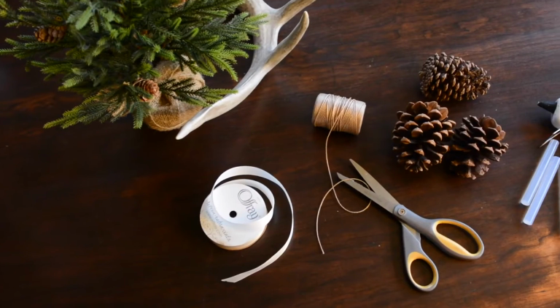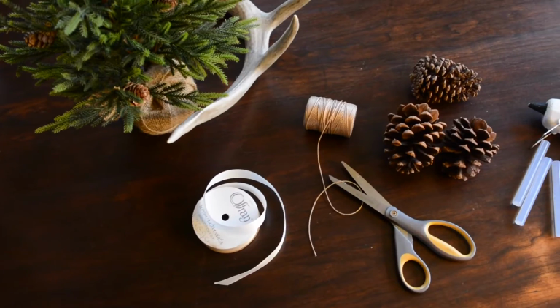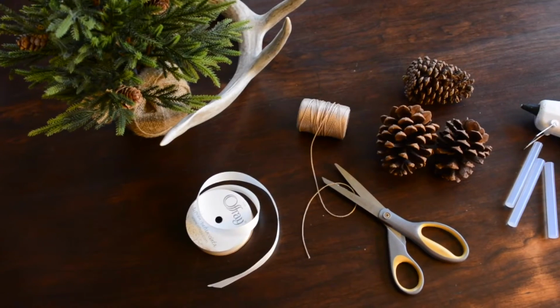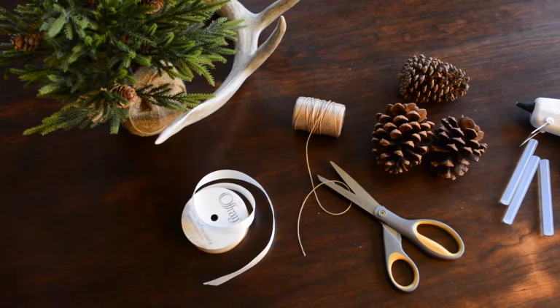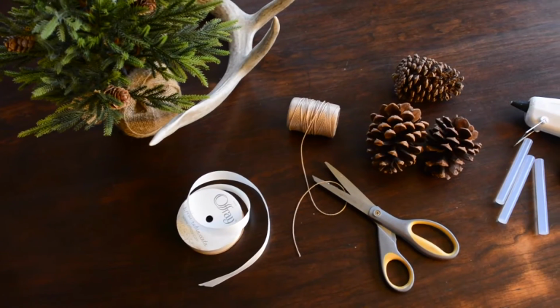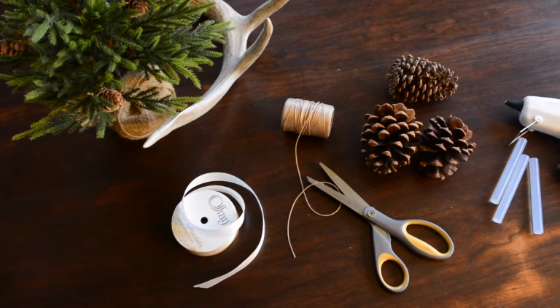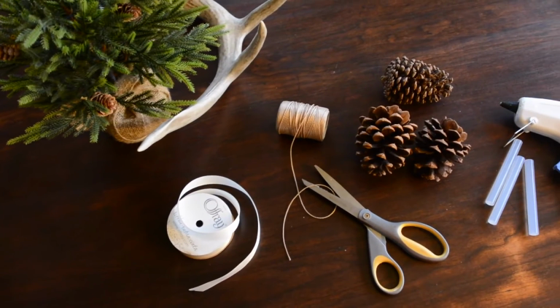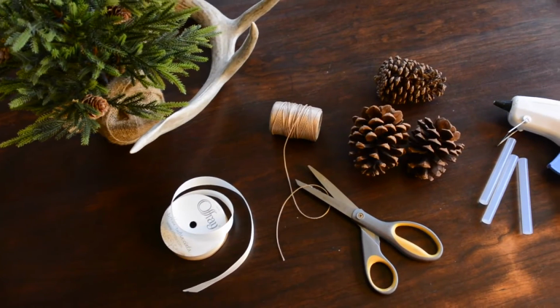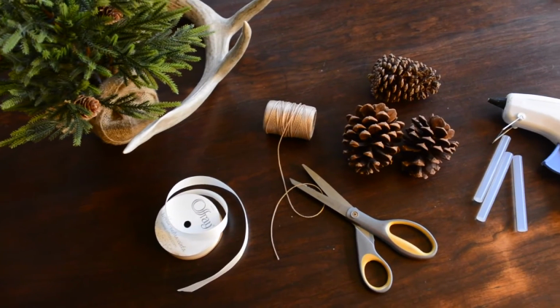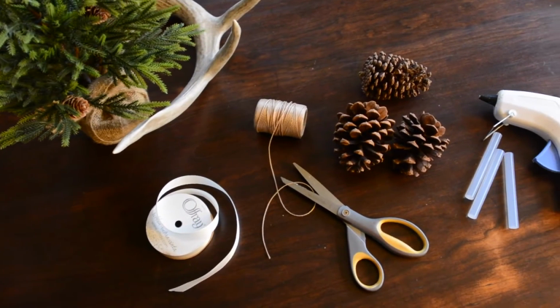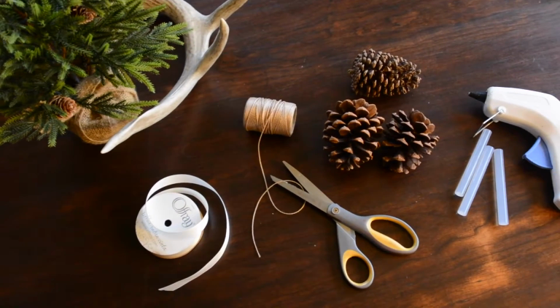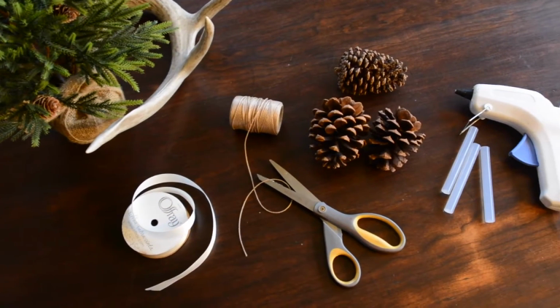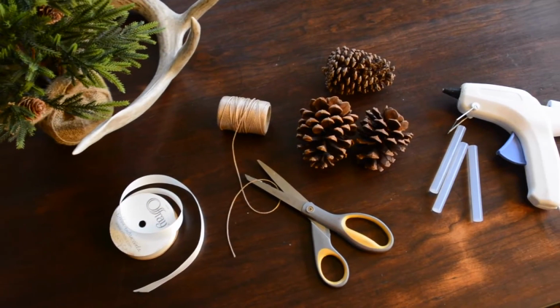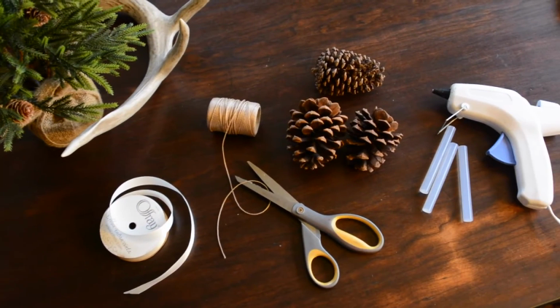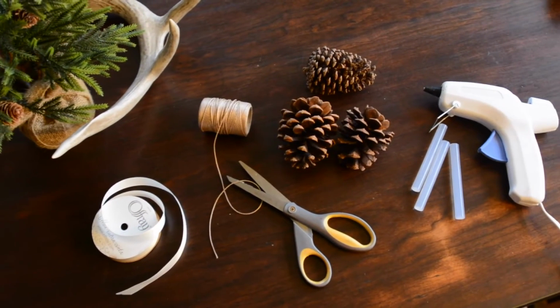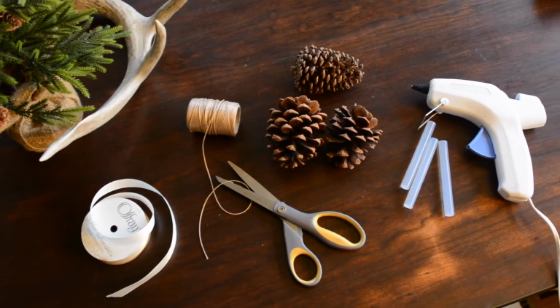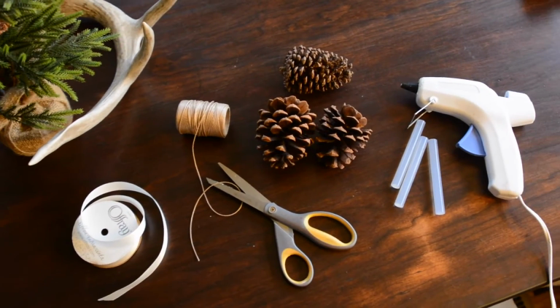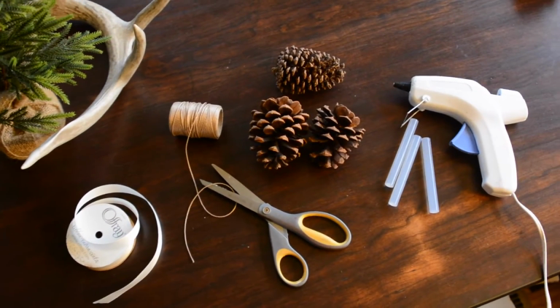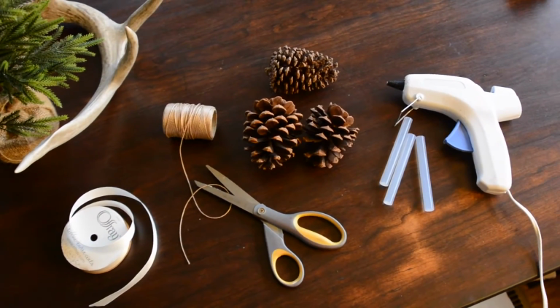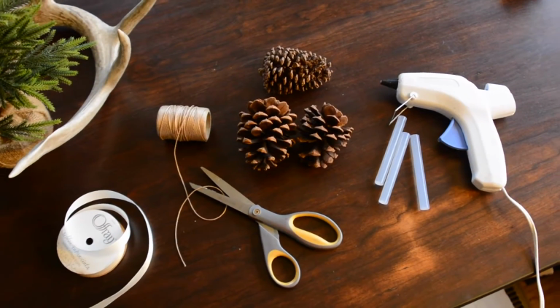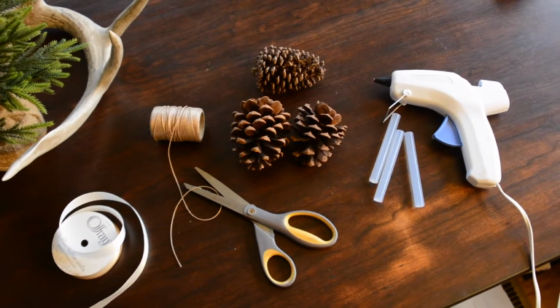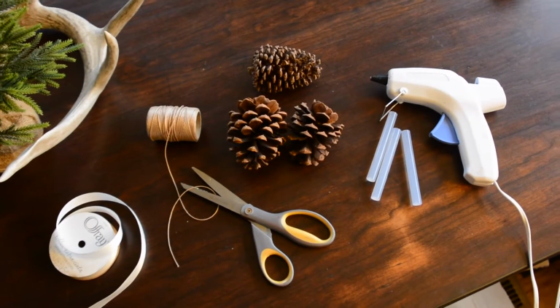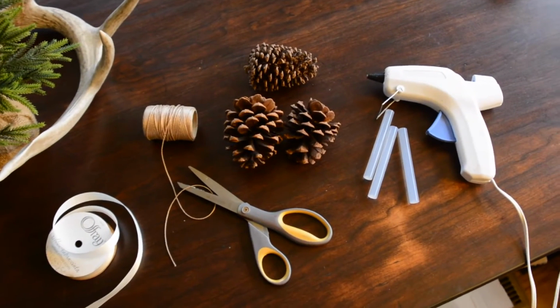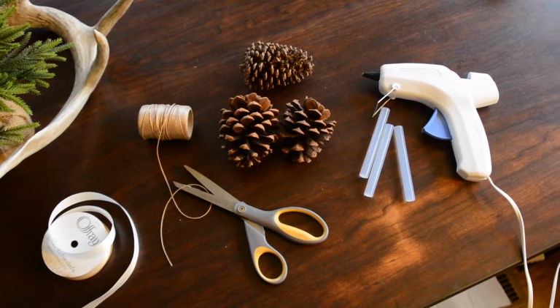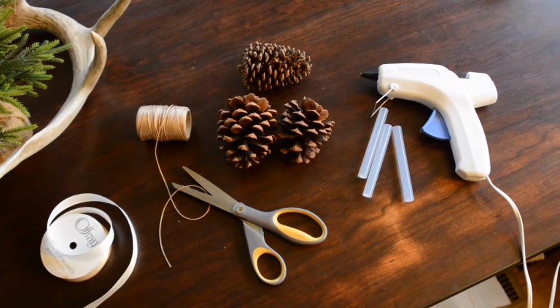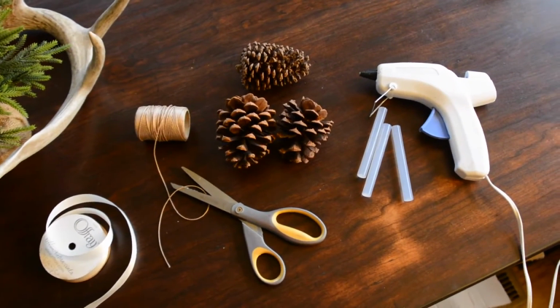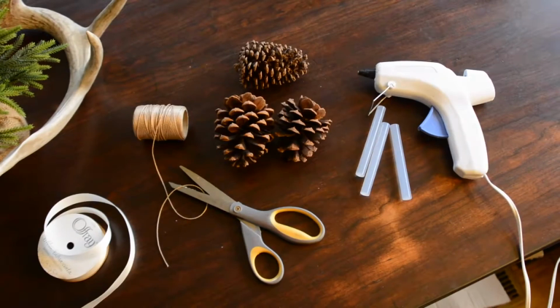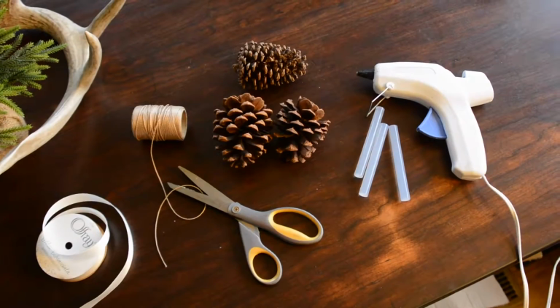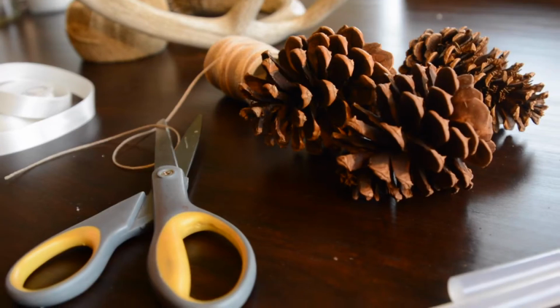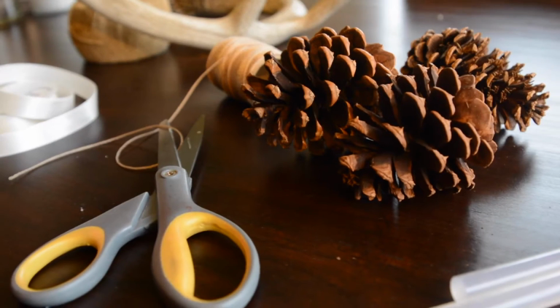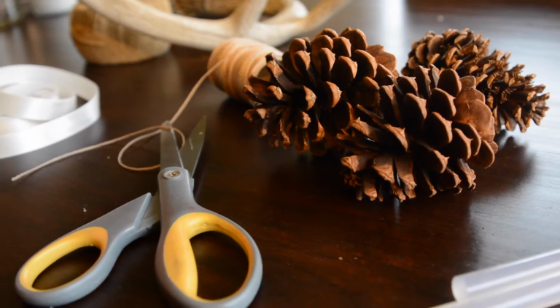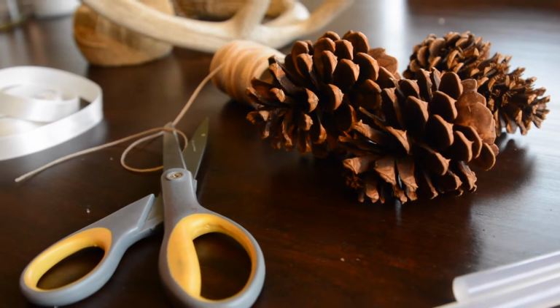These items are what you're going to need to make the Pinterest pinecone ornament. I'll have them listed in the description box below.